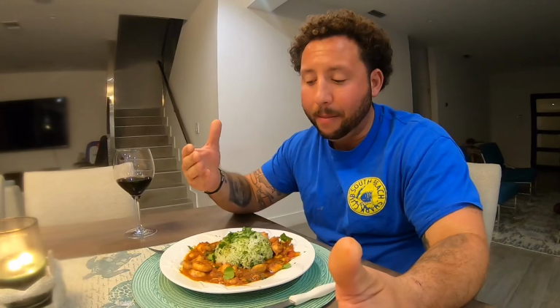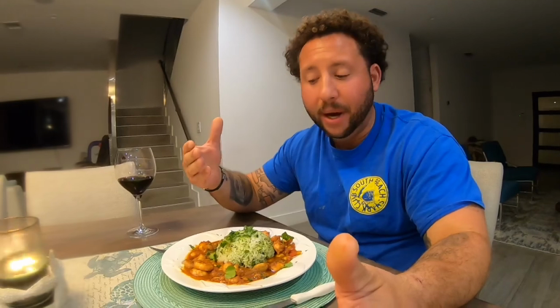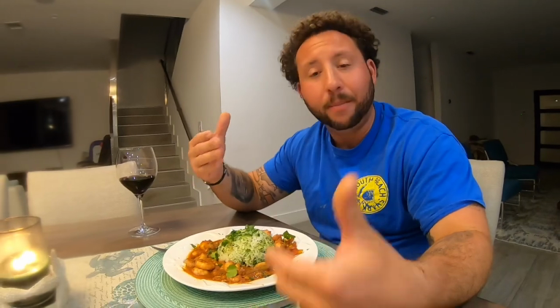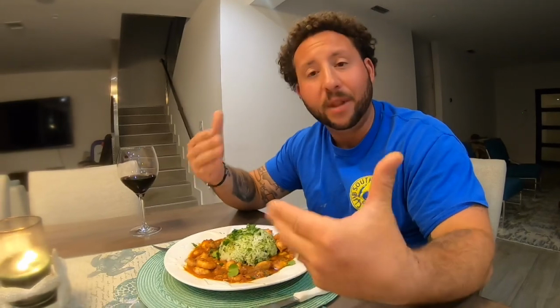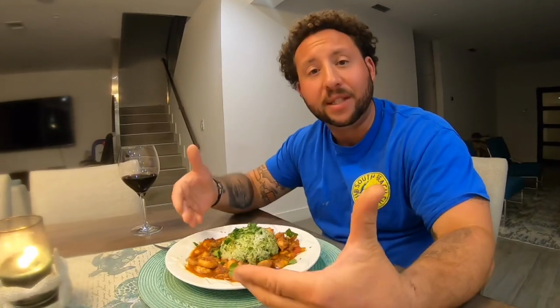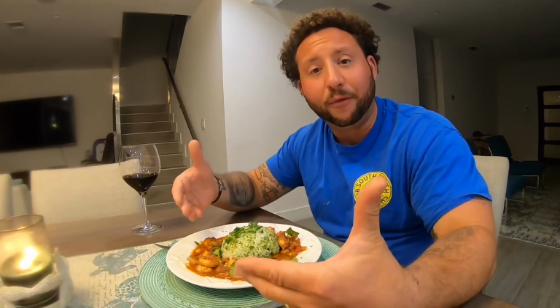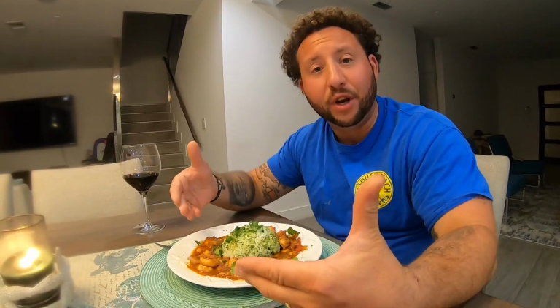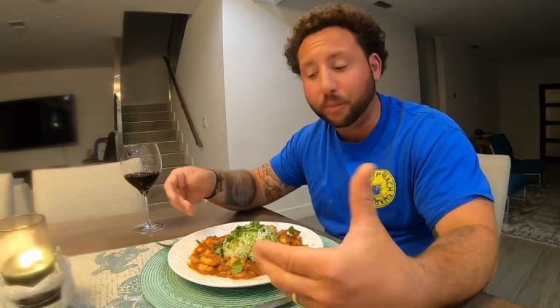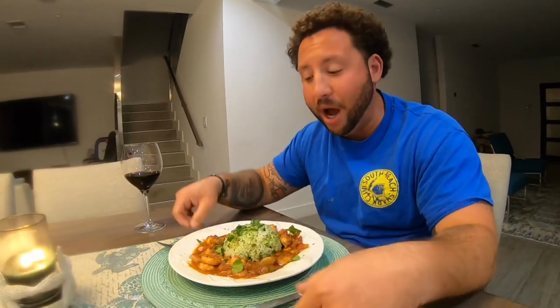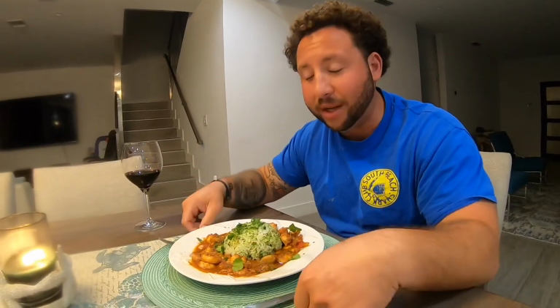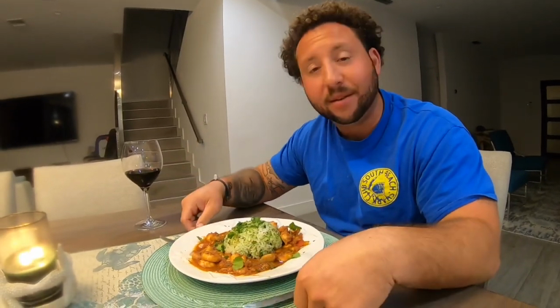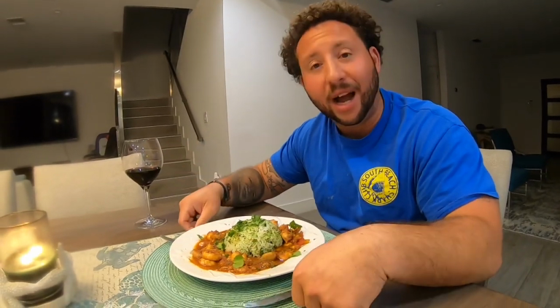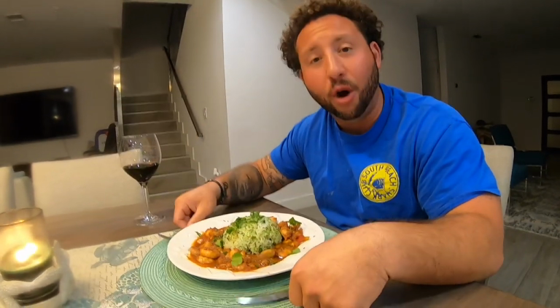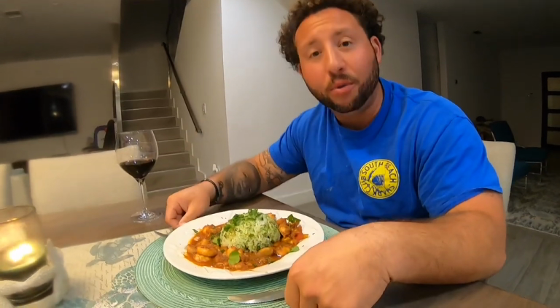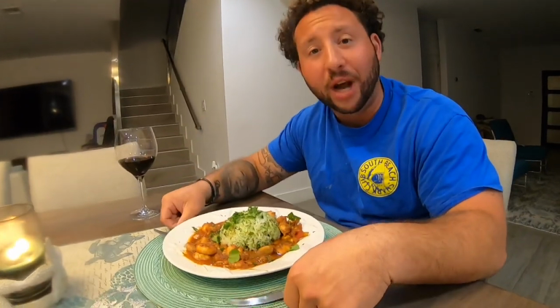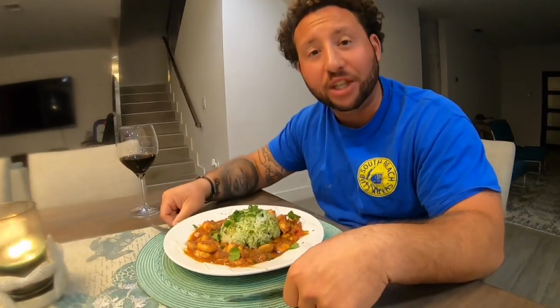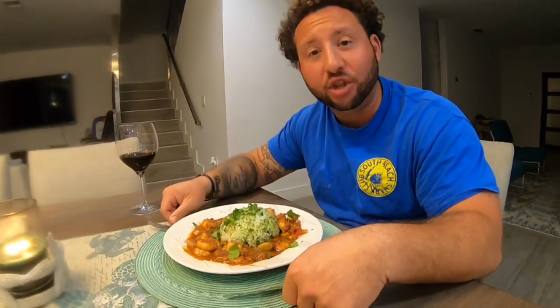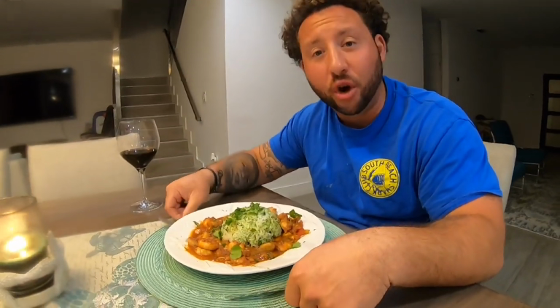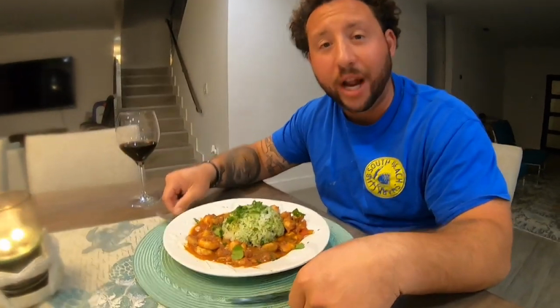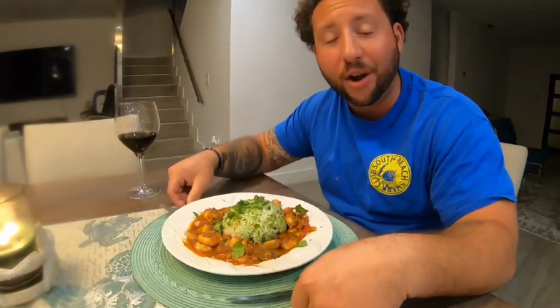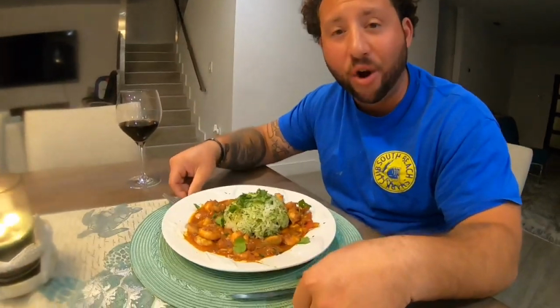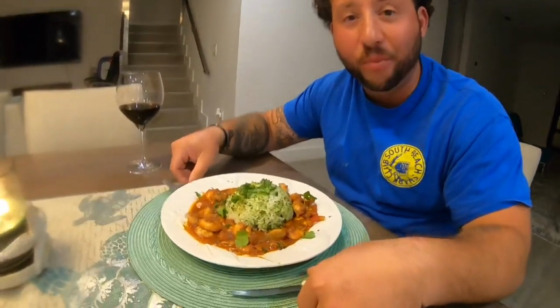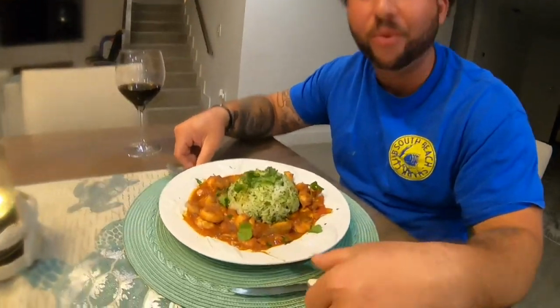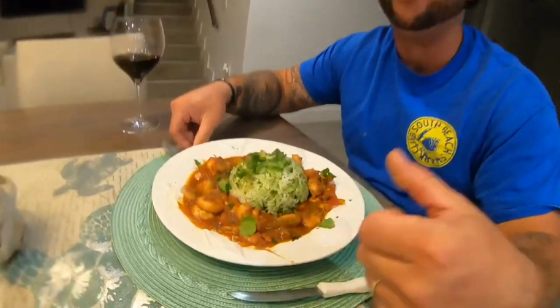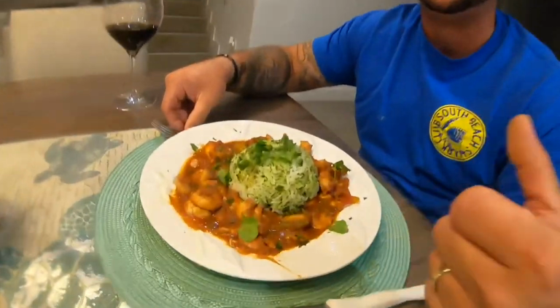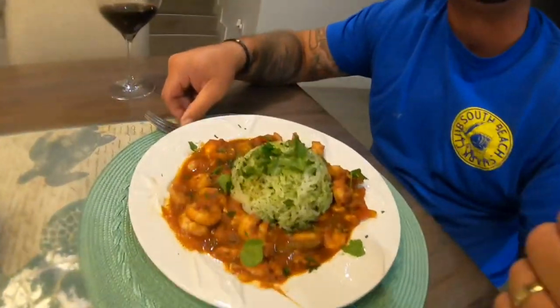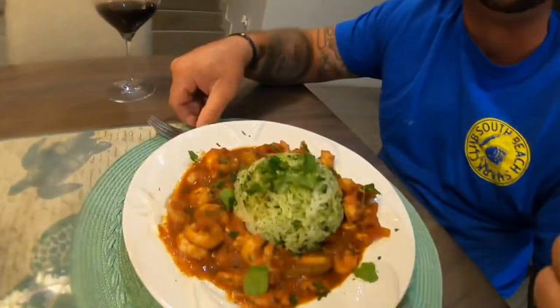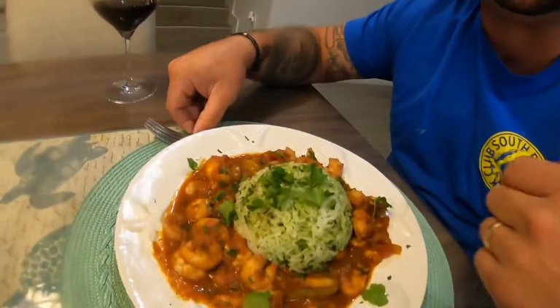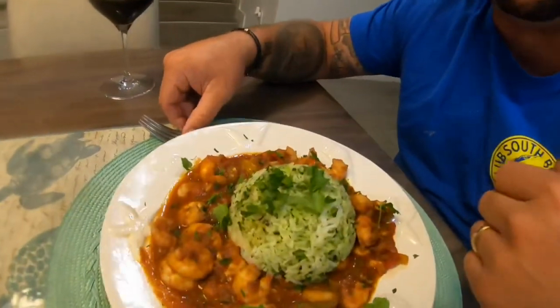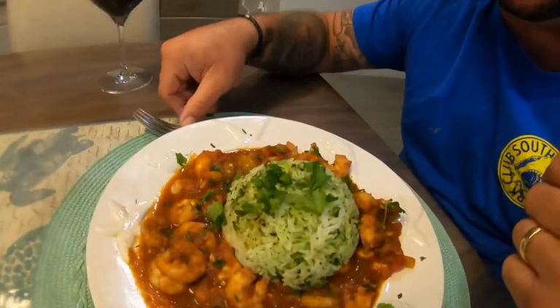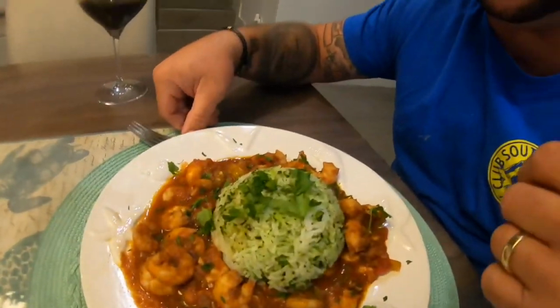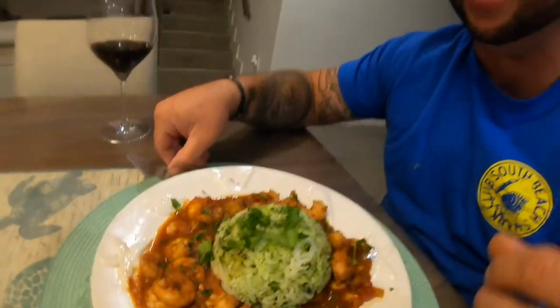But this is the finished product. I hope you guys enjoy it at home. We had a great time making it.